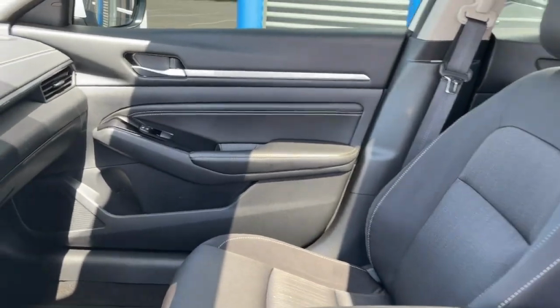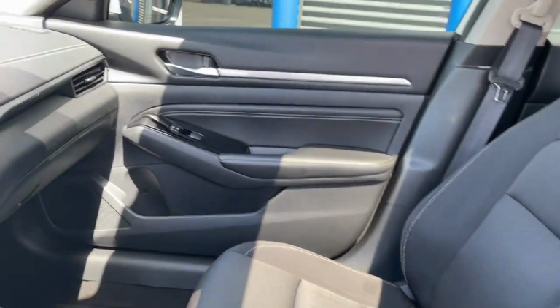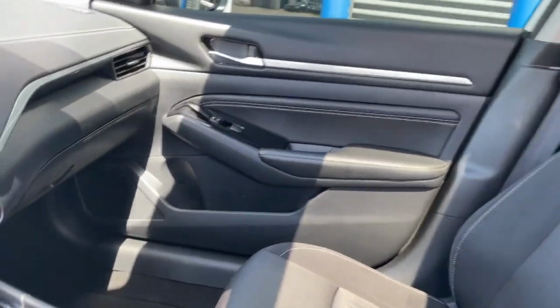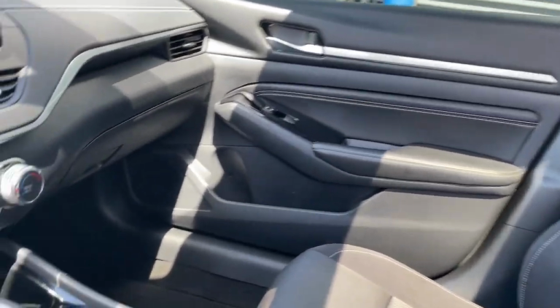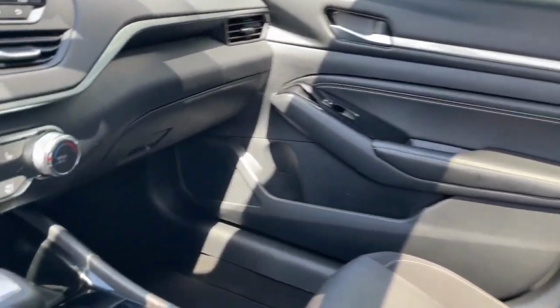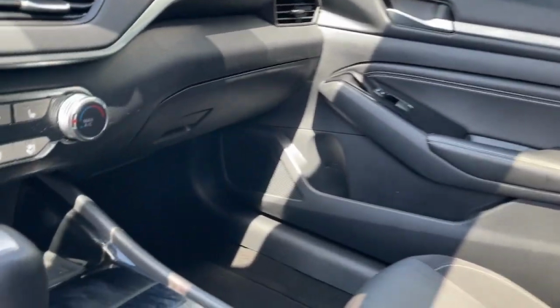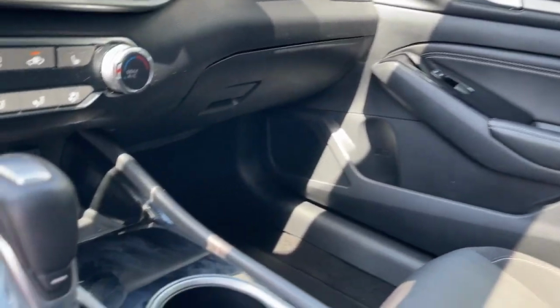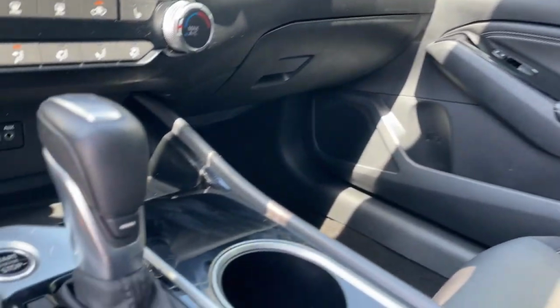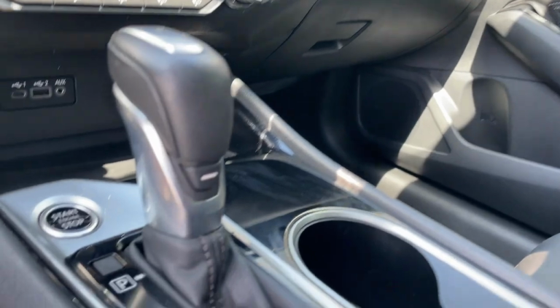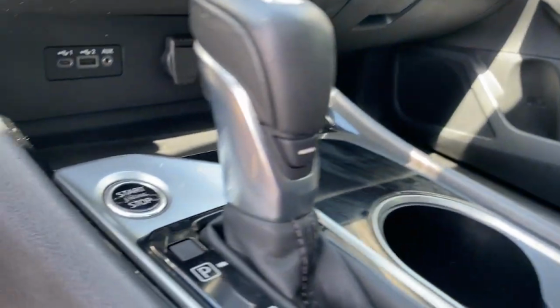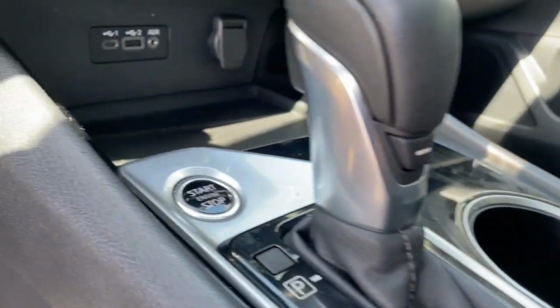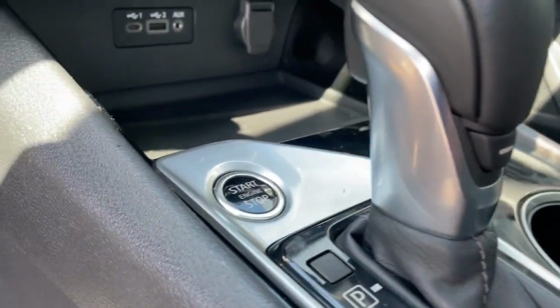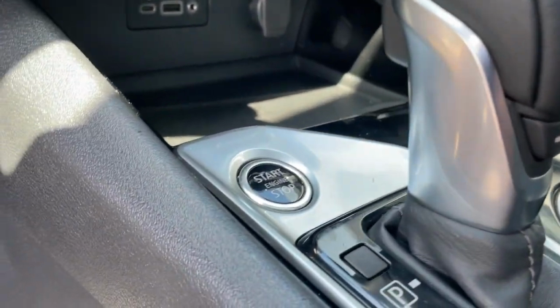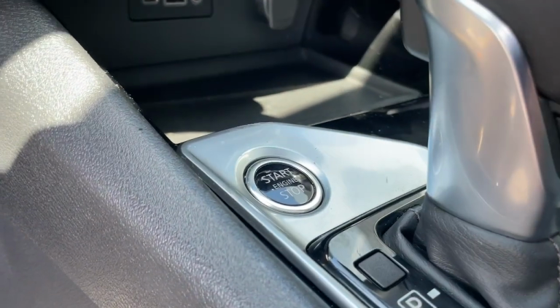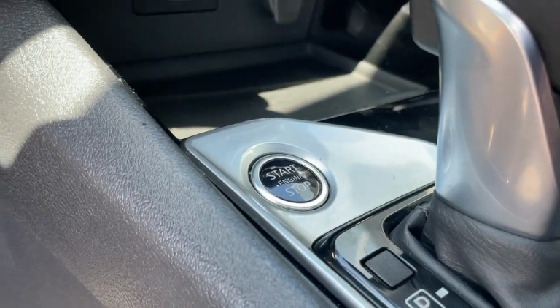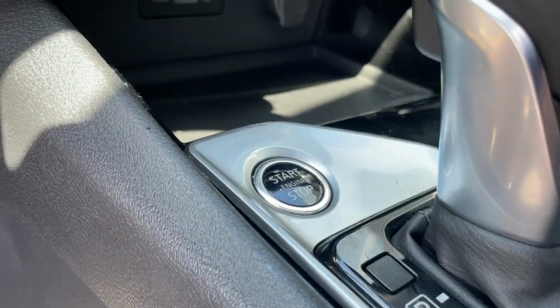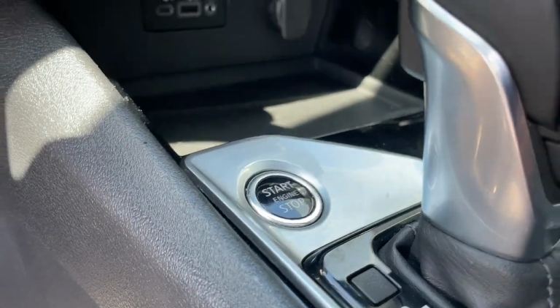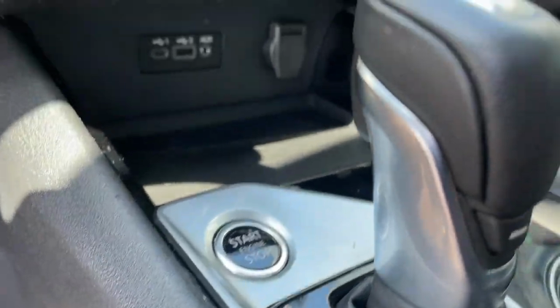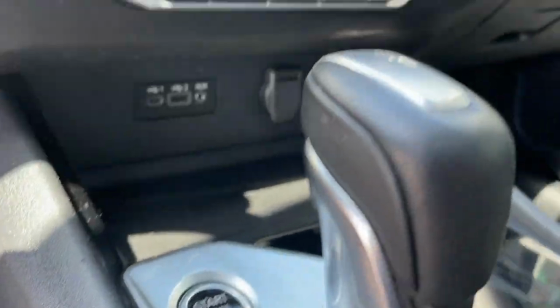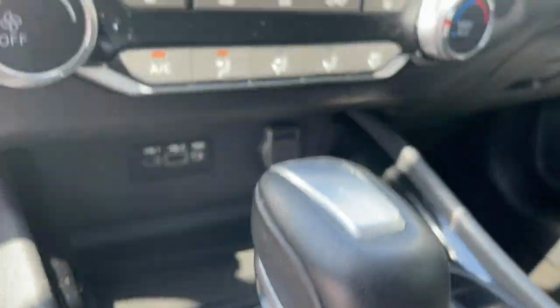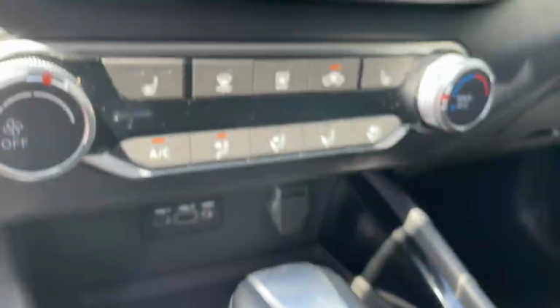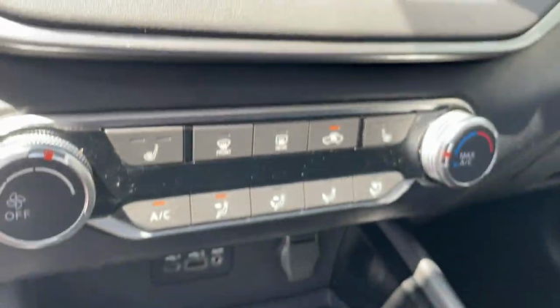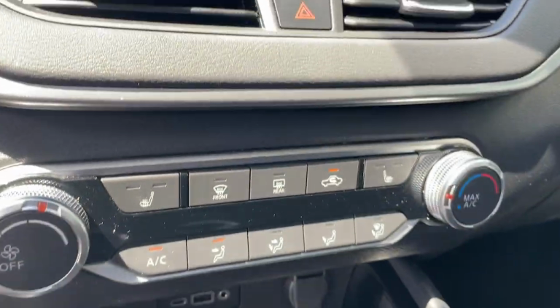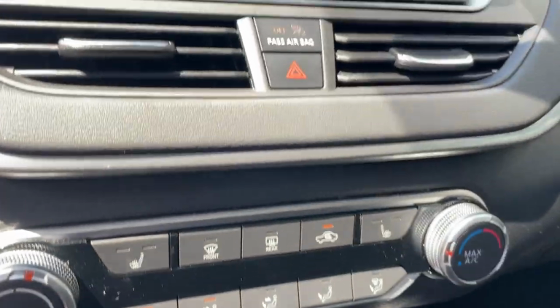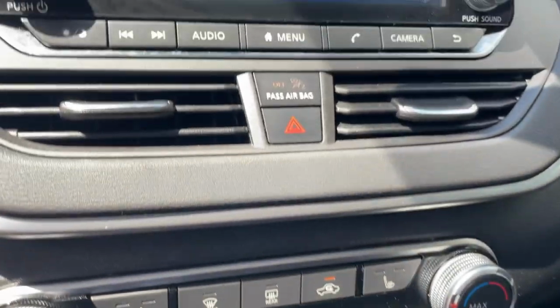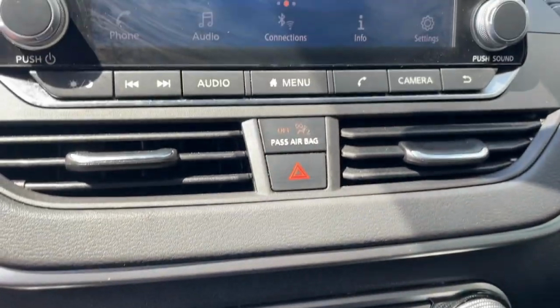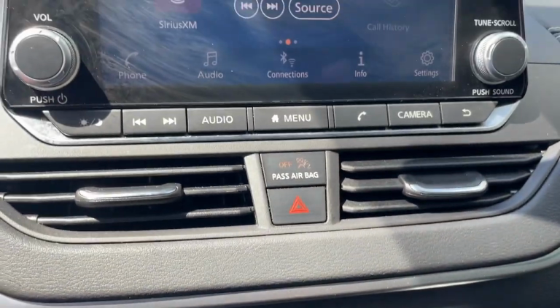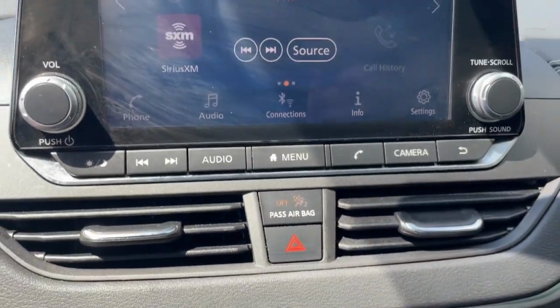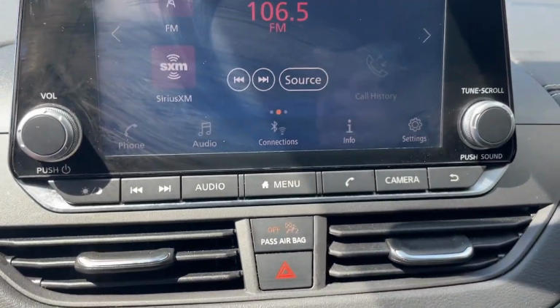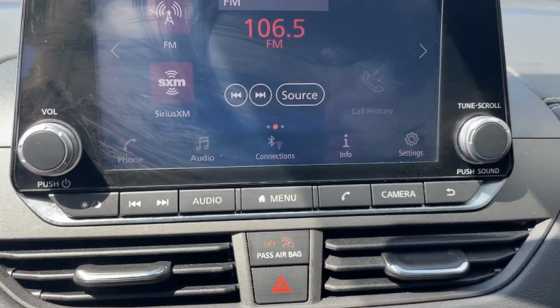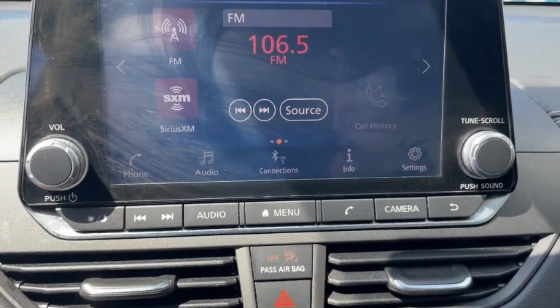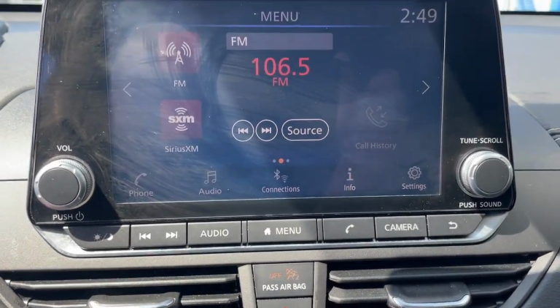Steering wheel audio controls, aluminum wheels, heated front seat, and power driver's seat.